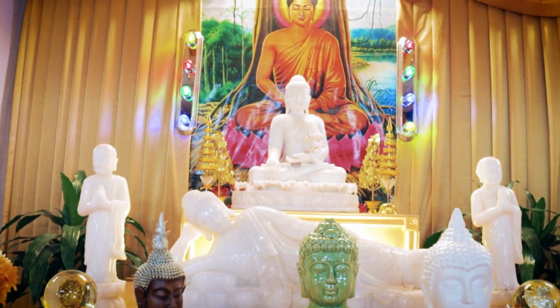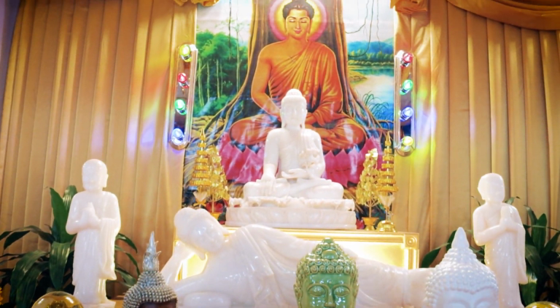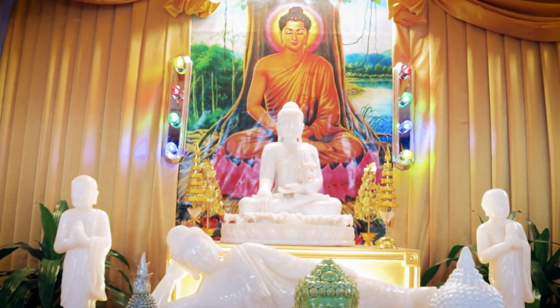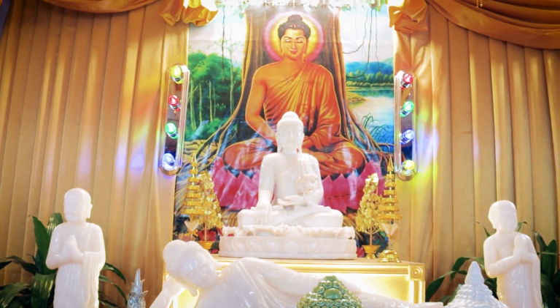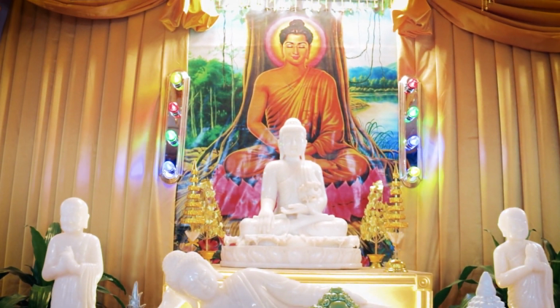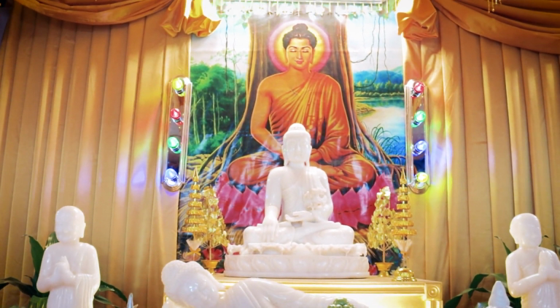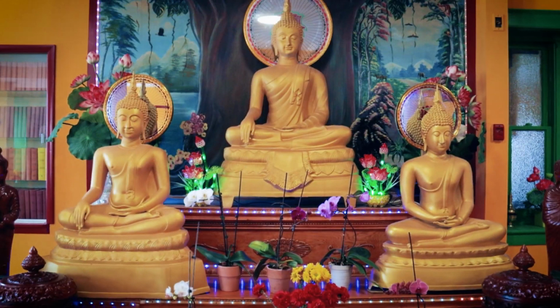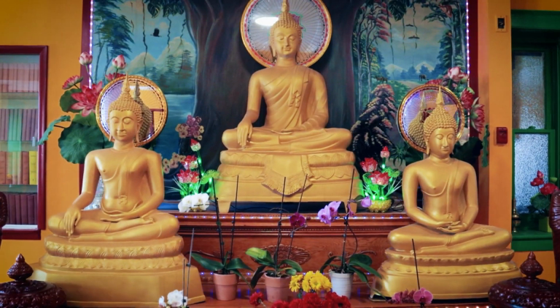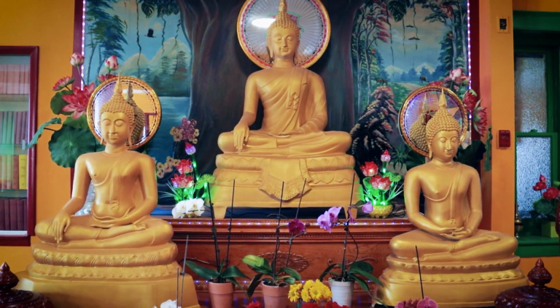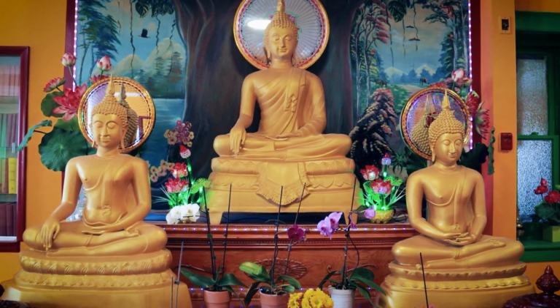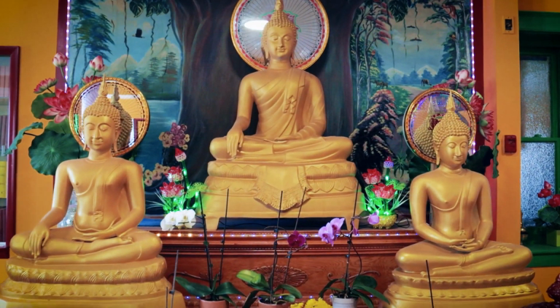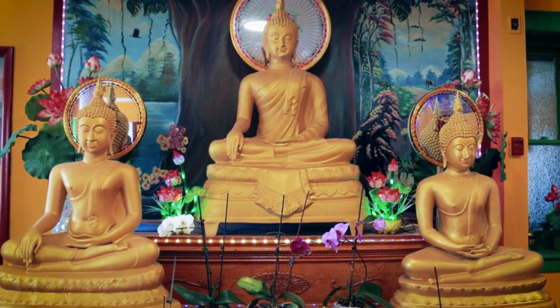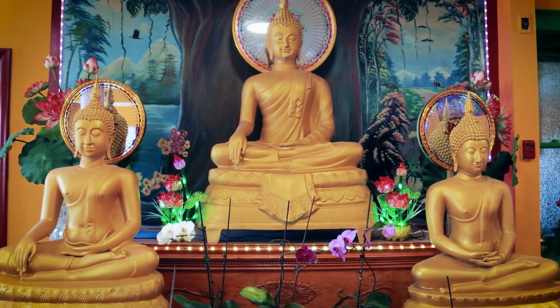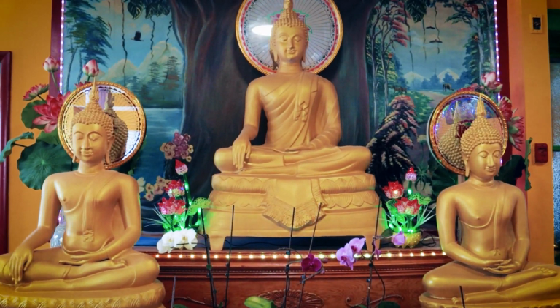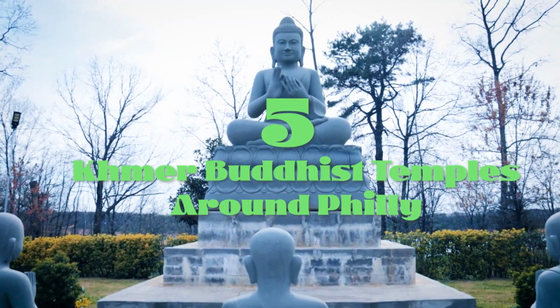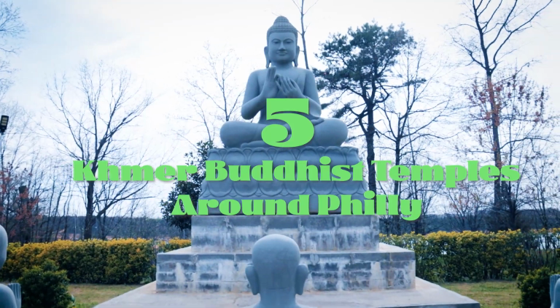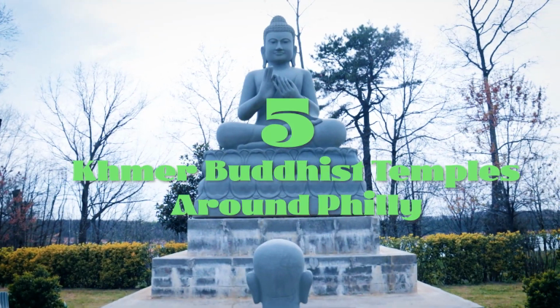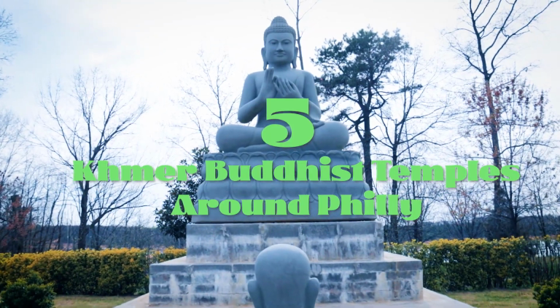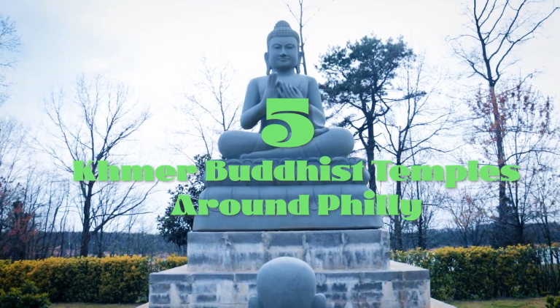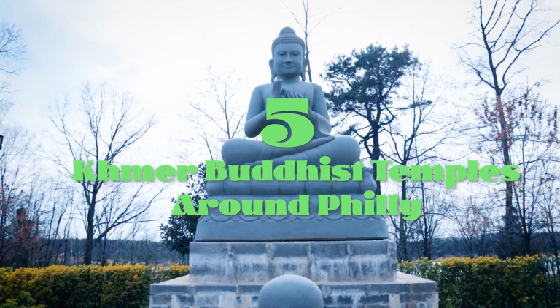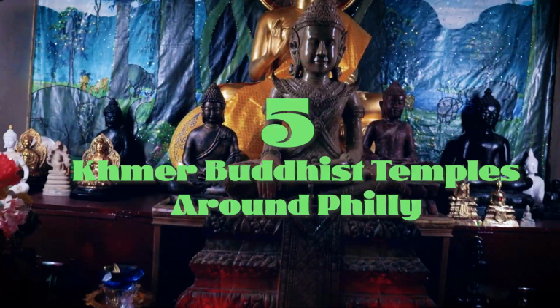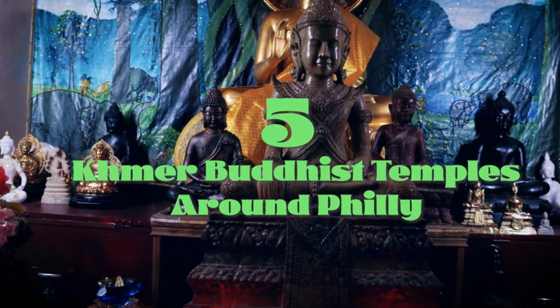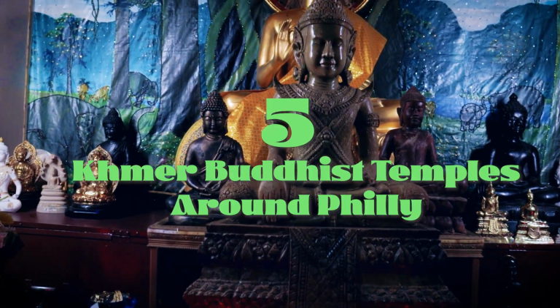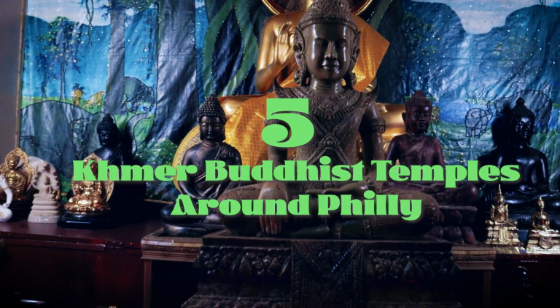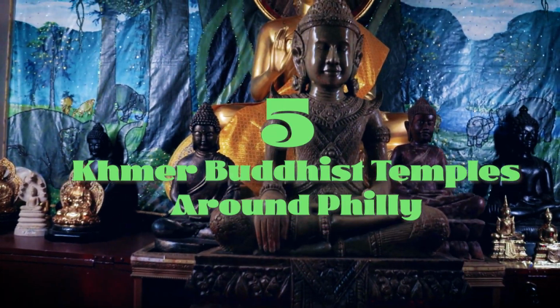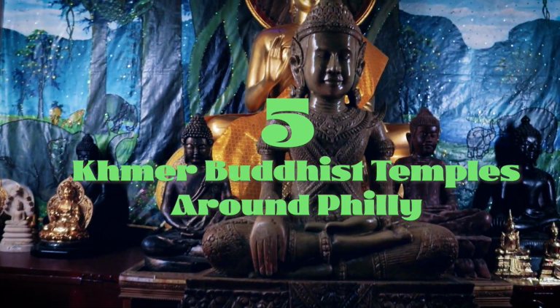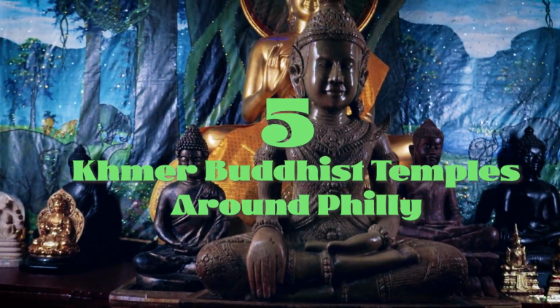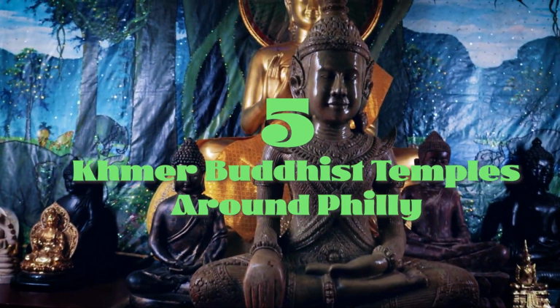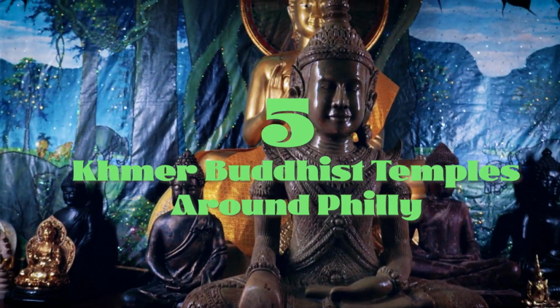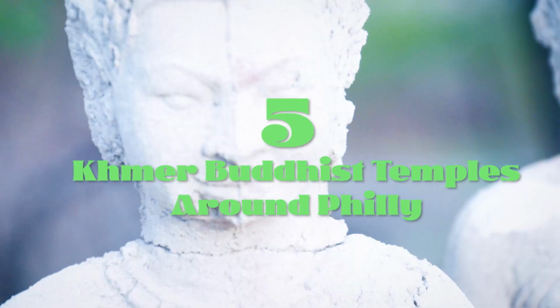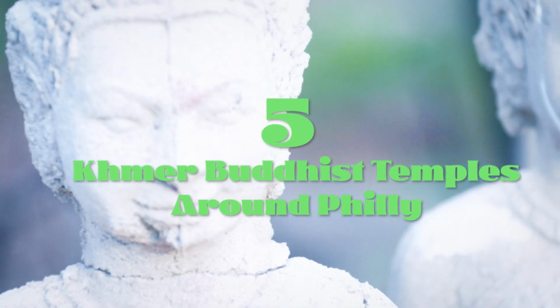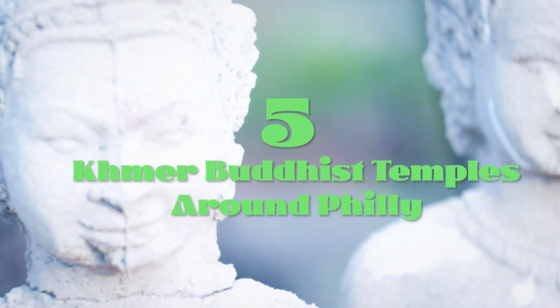What's up guys, I hope you're having a wonderful week. In the spirit of Khmer New Year, I wanted to show you 5 Khmer Buddhist temples that you can visit around Philadelphia.